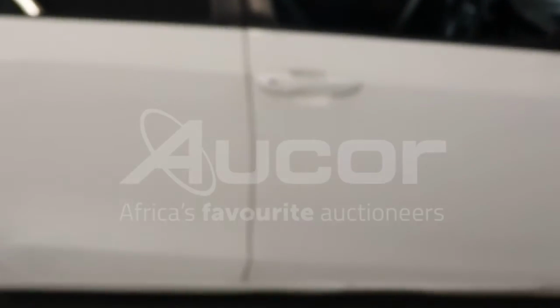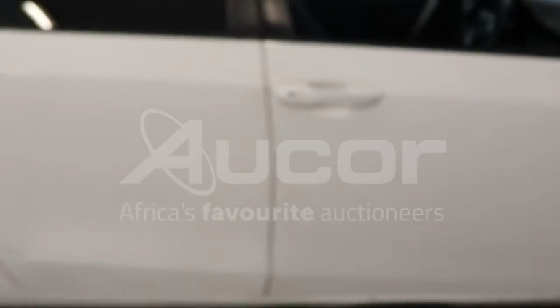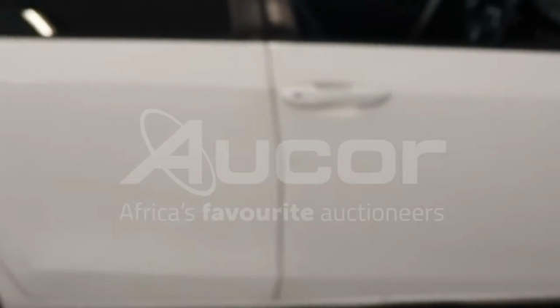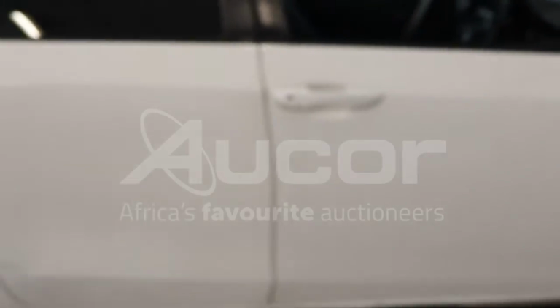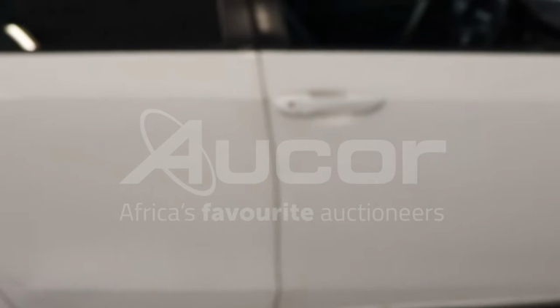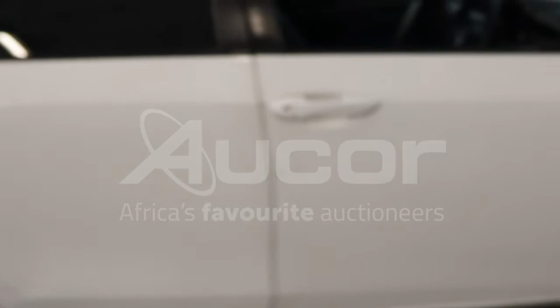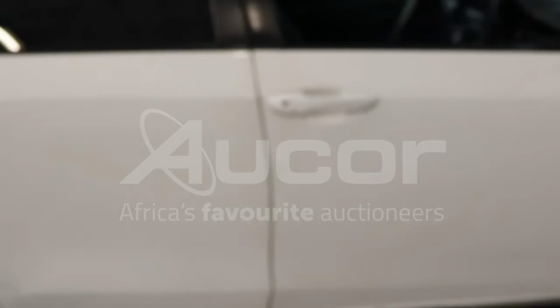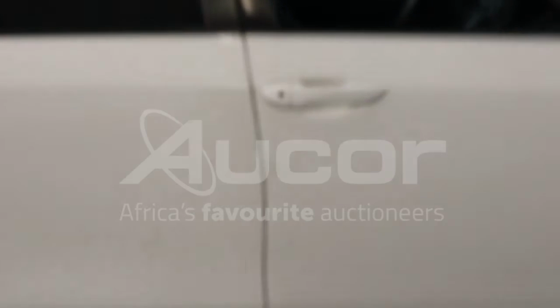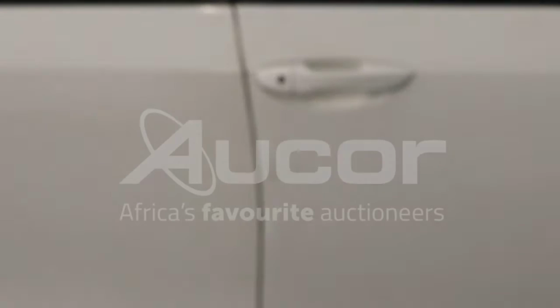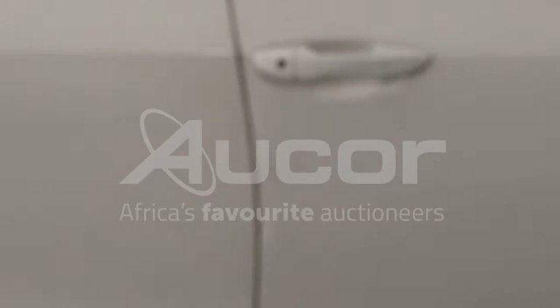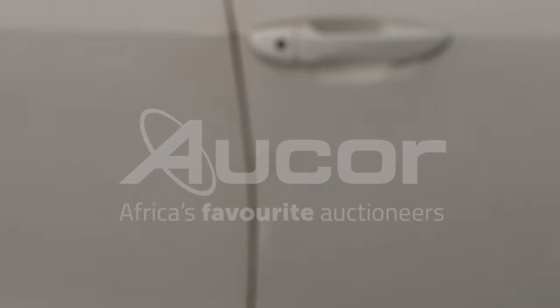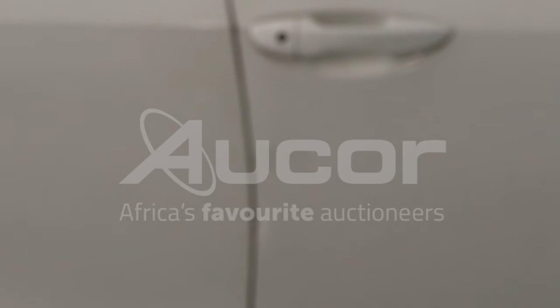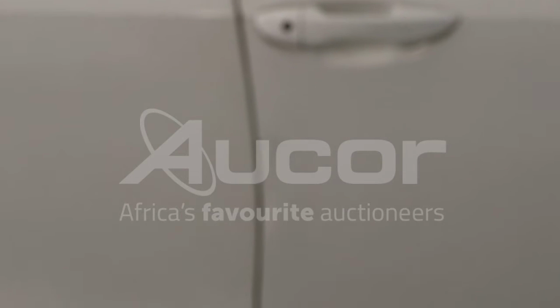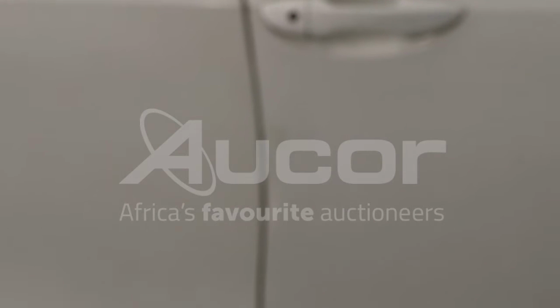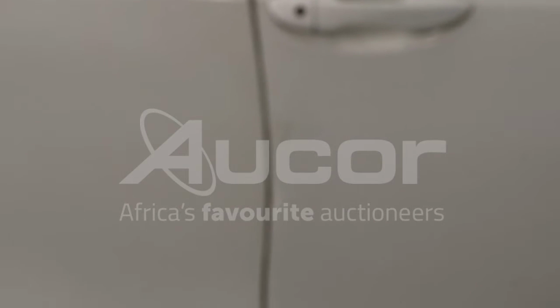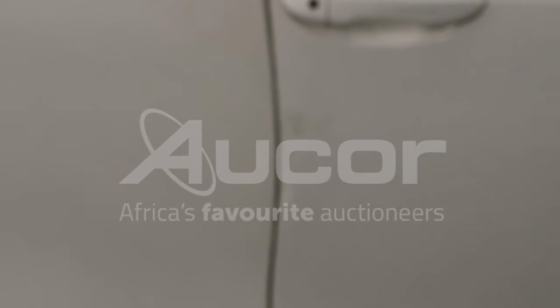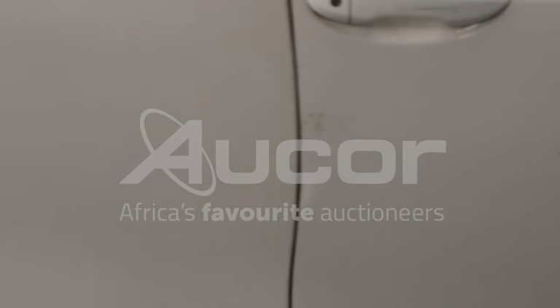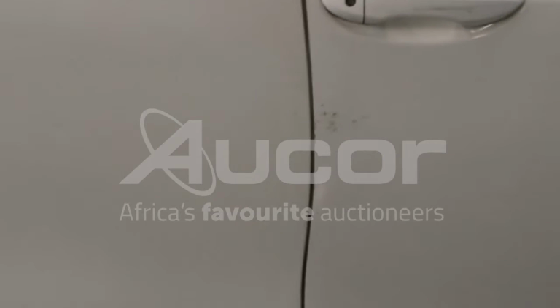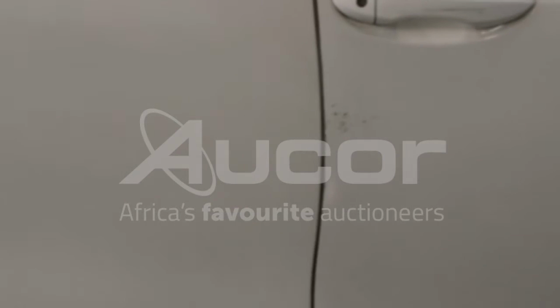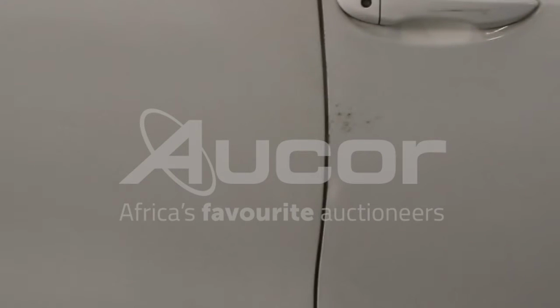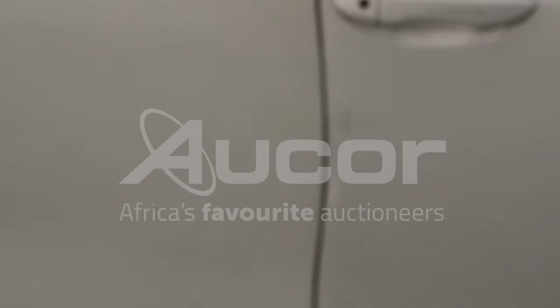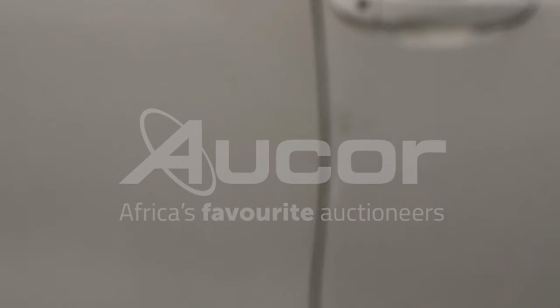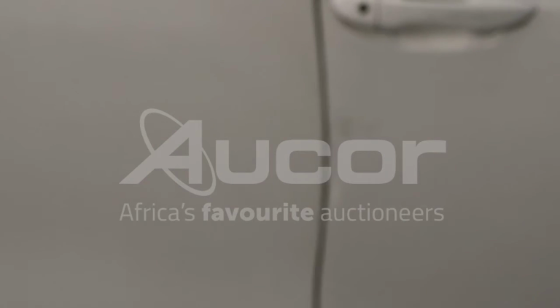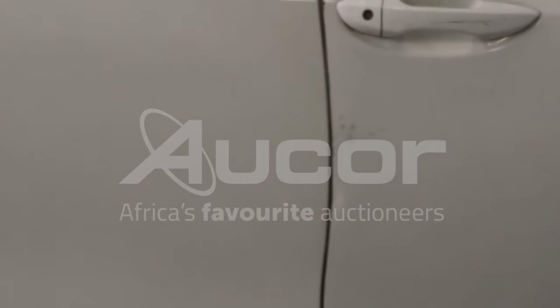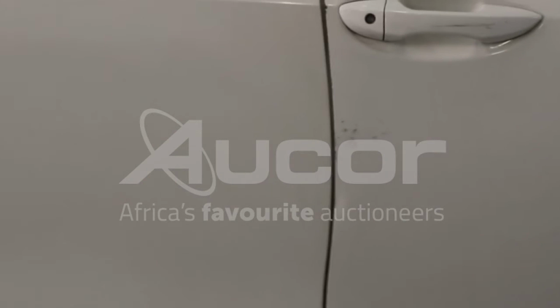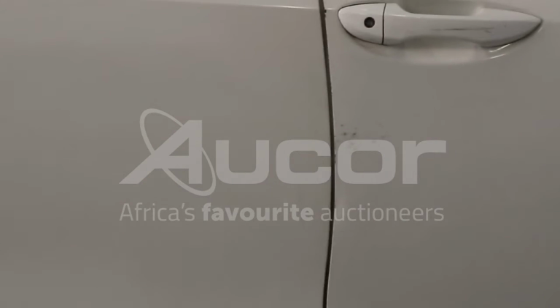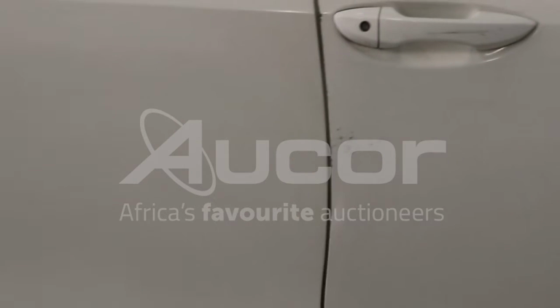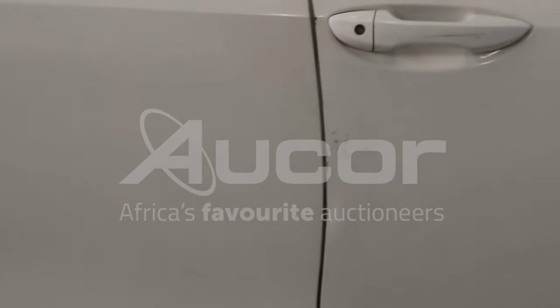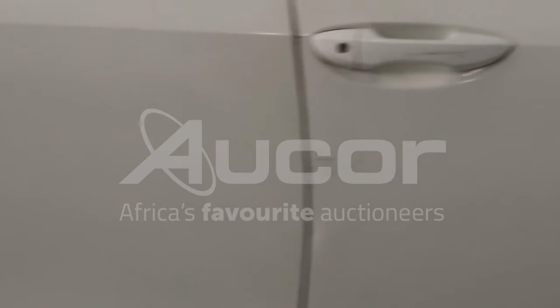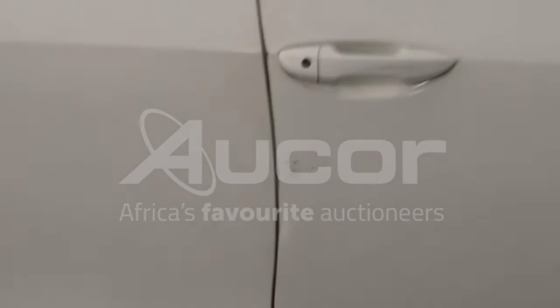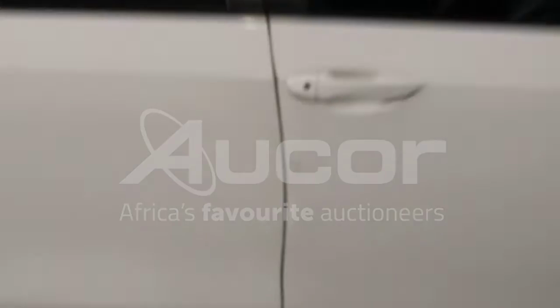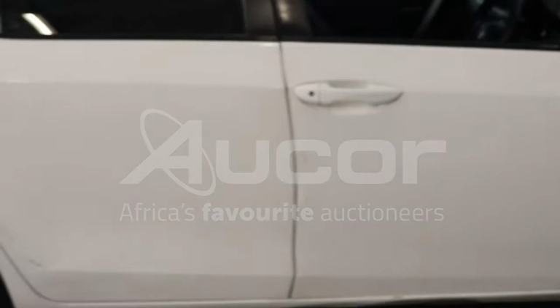There is a dent also on the driver's side door, quite noticeable, and respray work throughout is noticed.